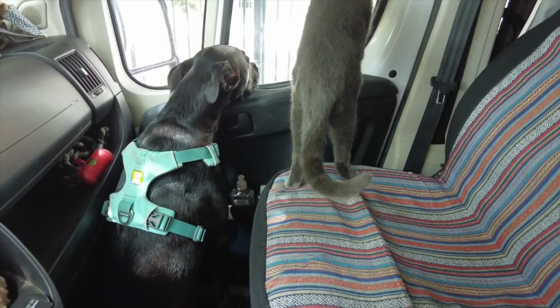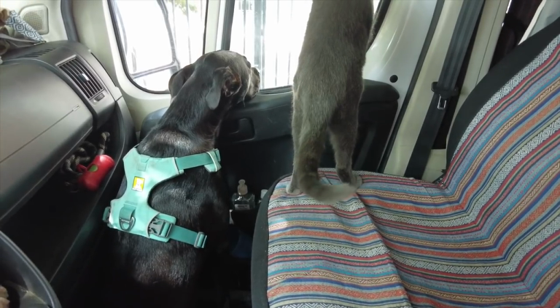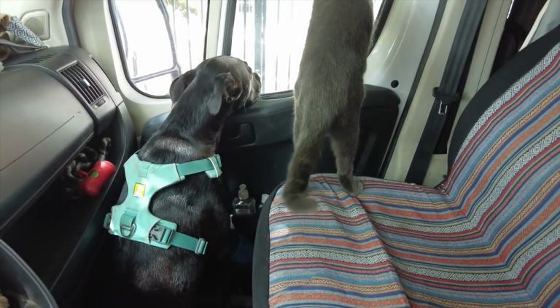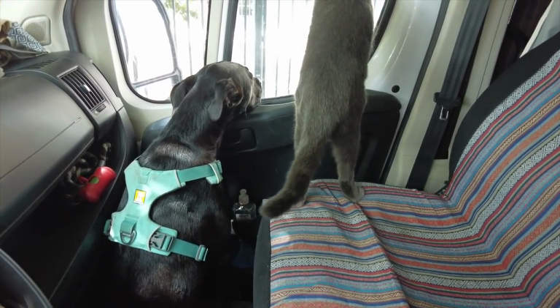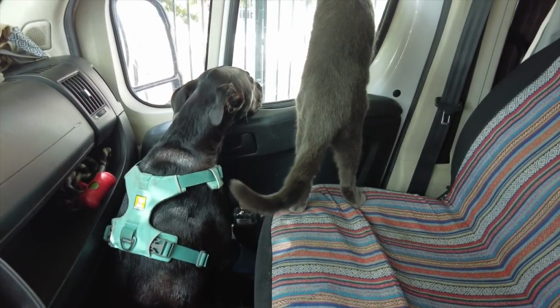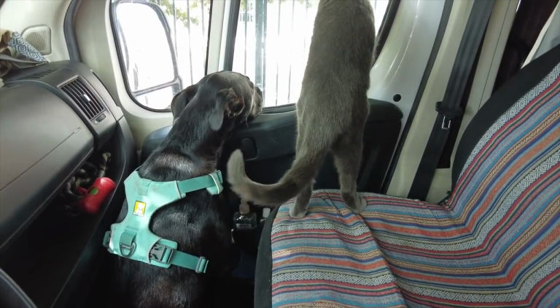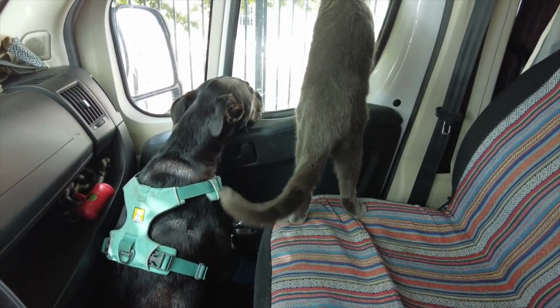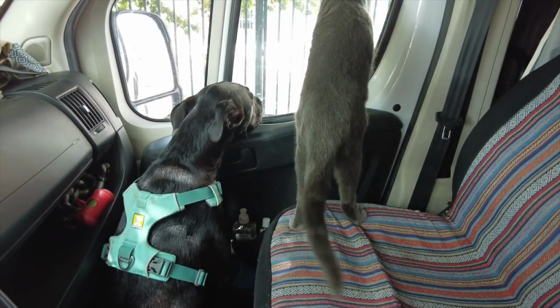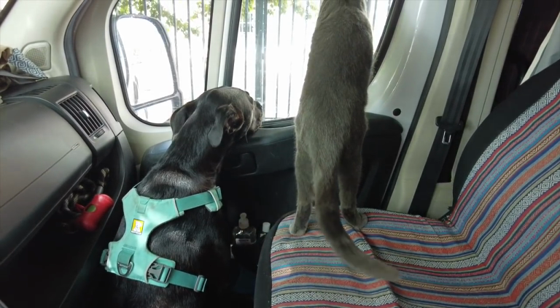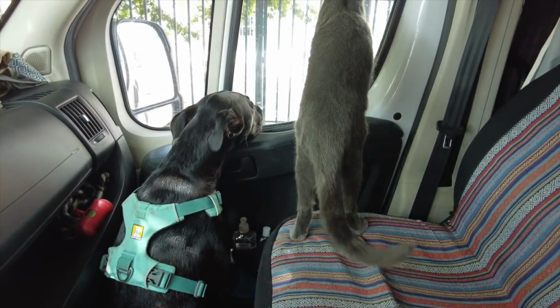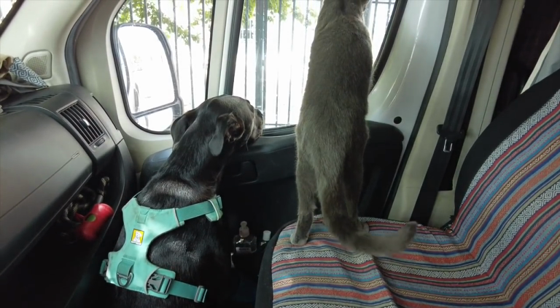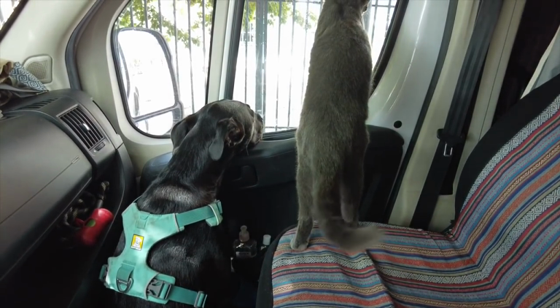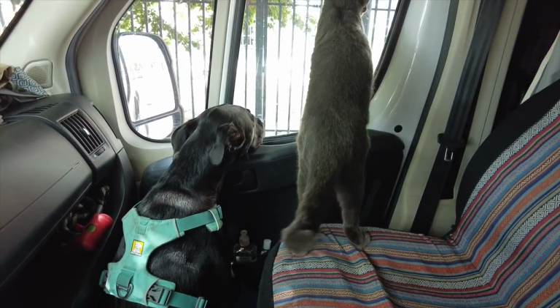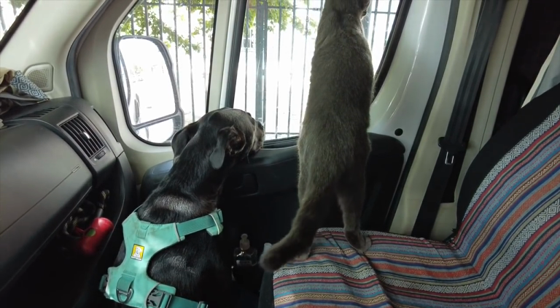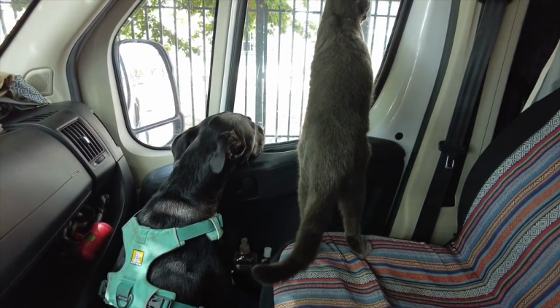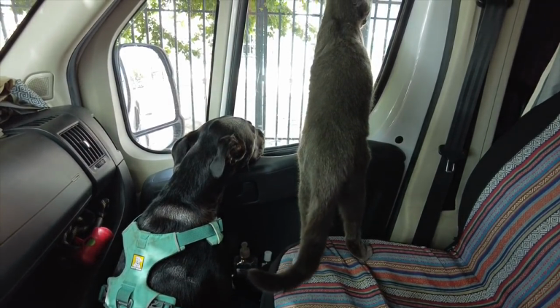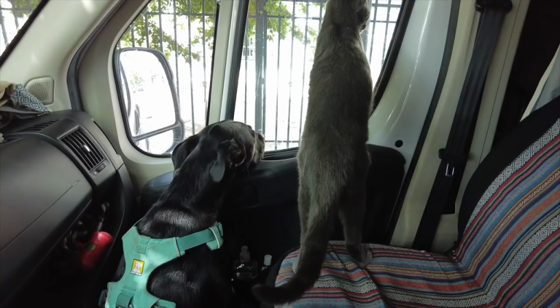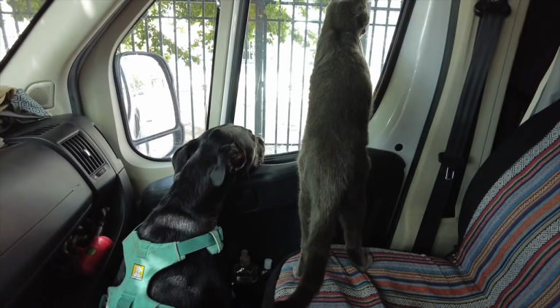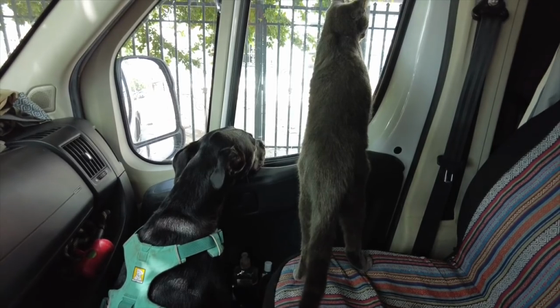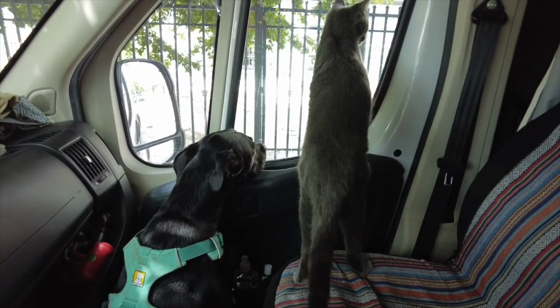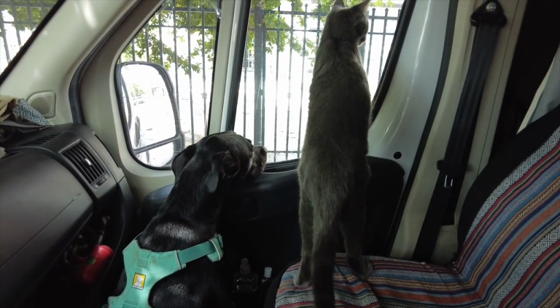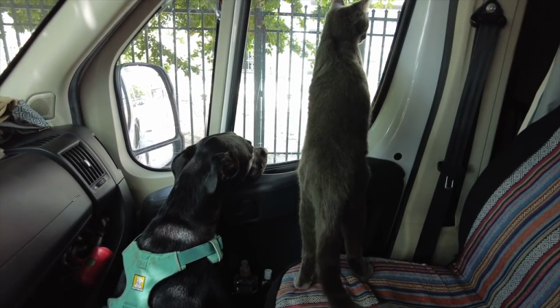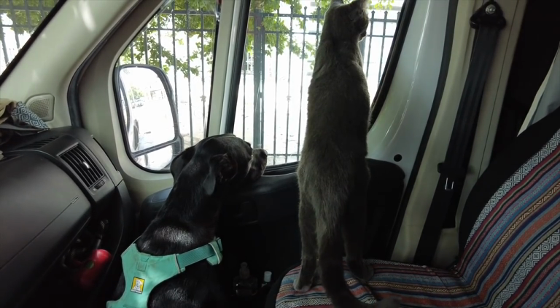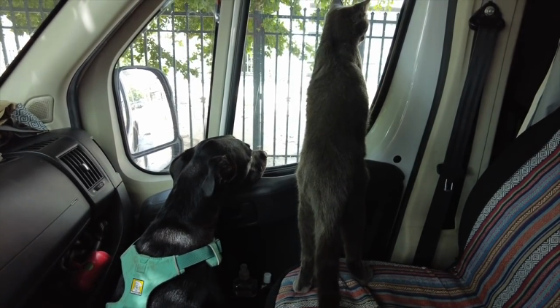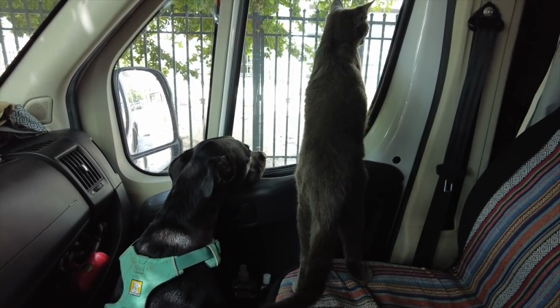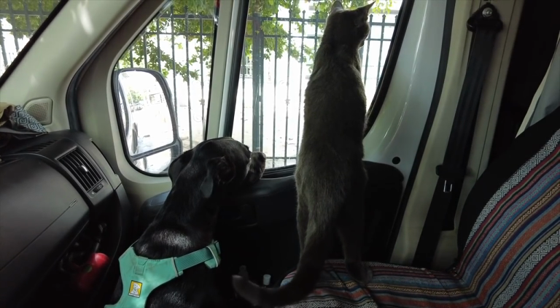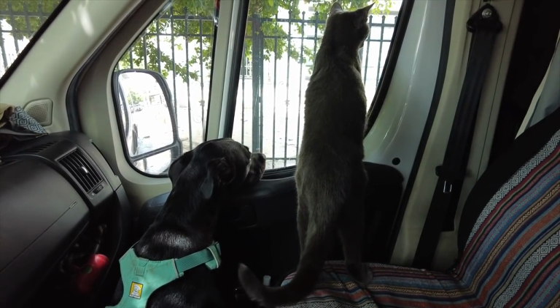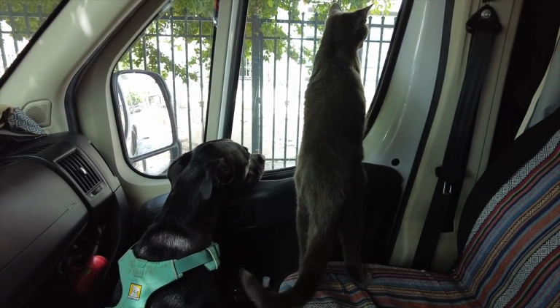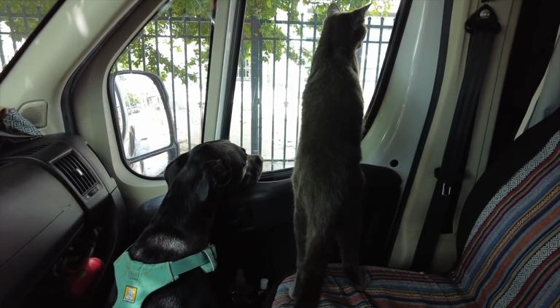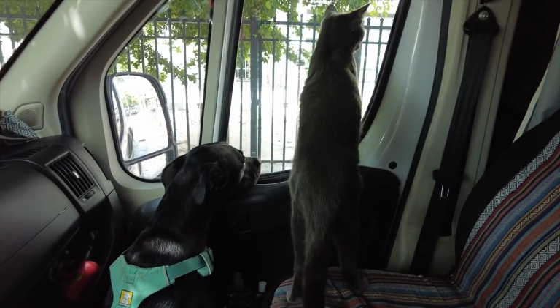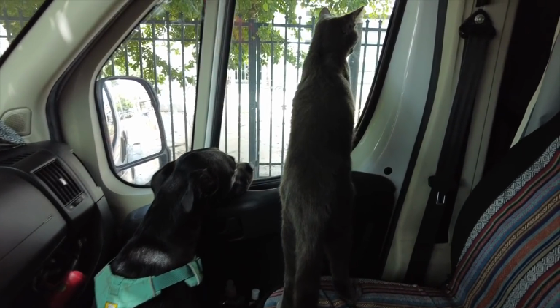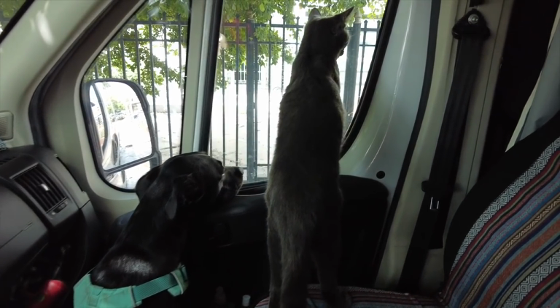We're making a stop here in Barrancas to let everyone stretch their legs a bit.